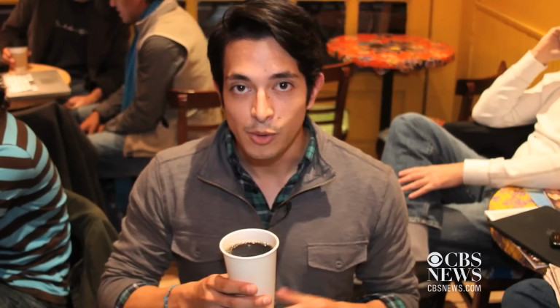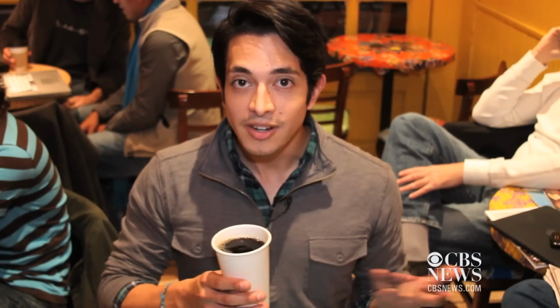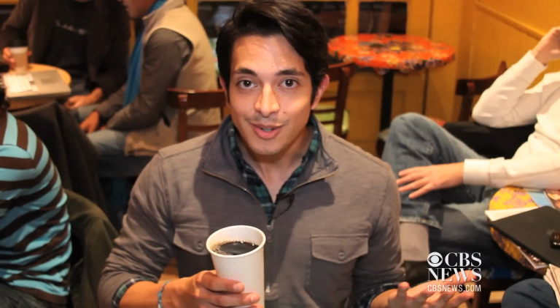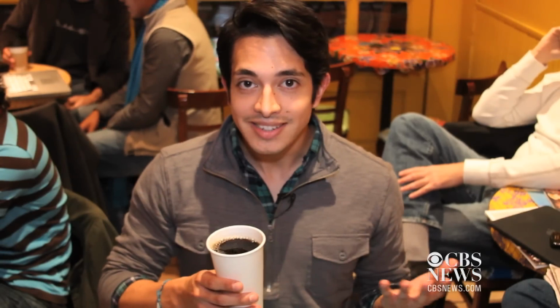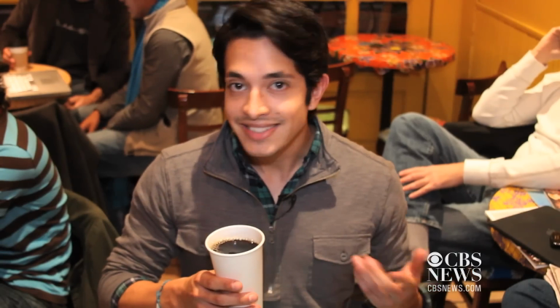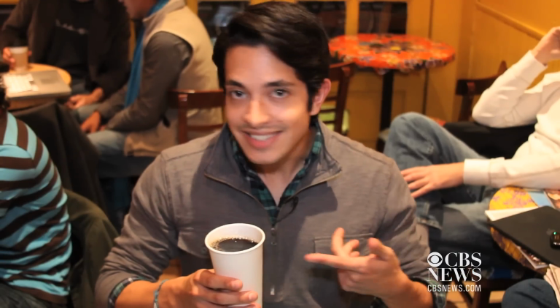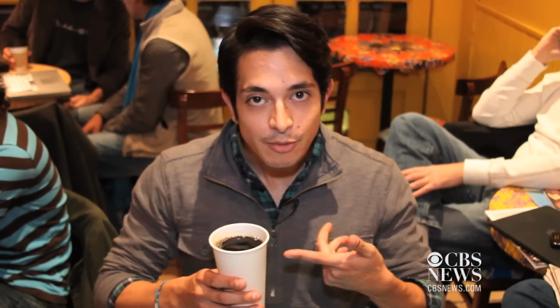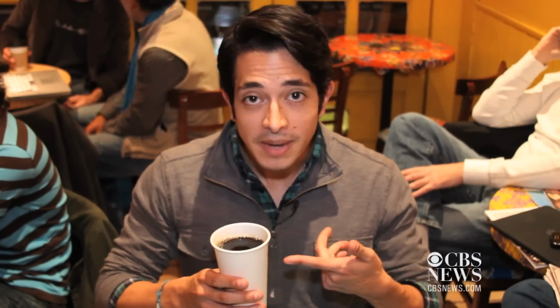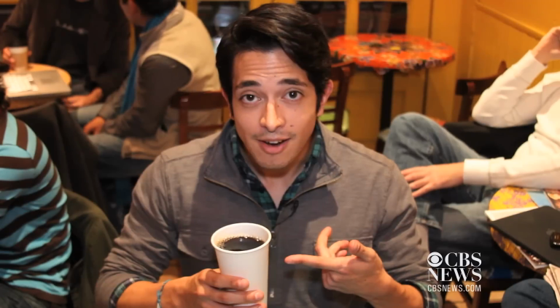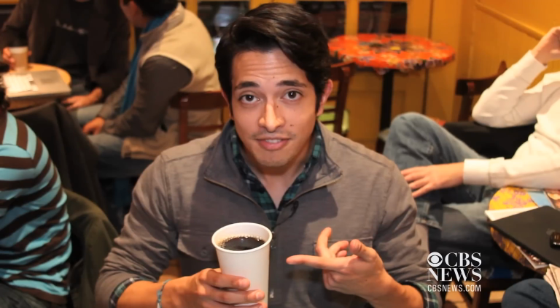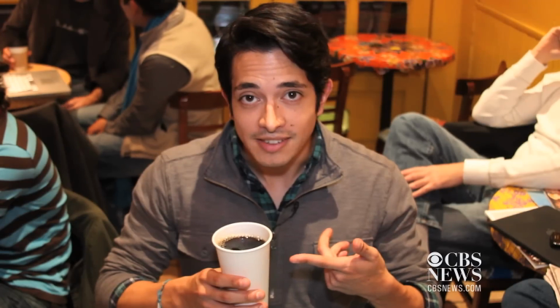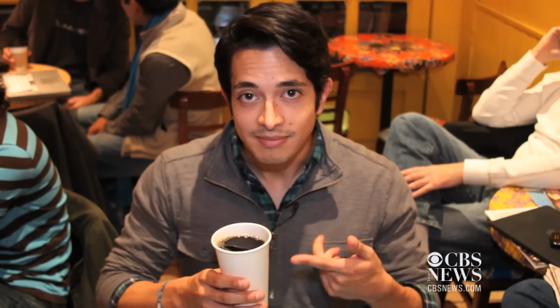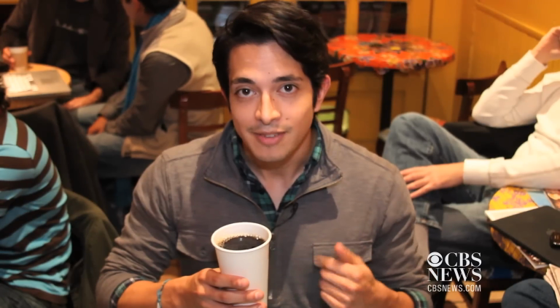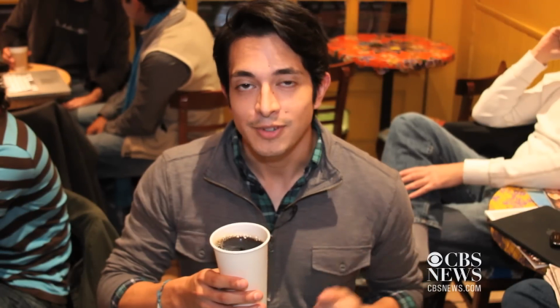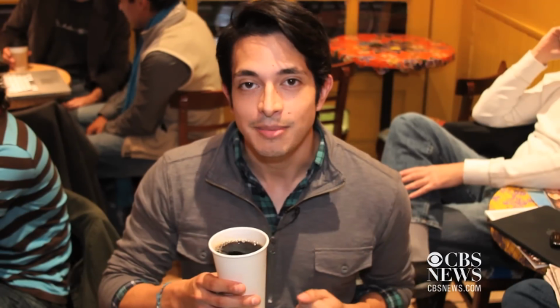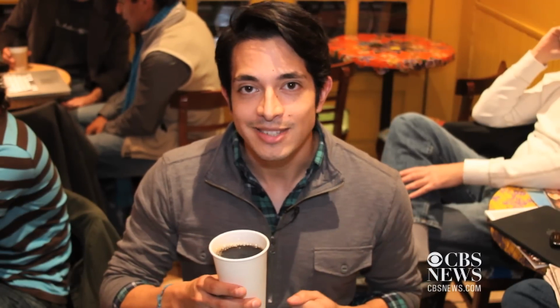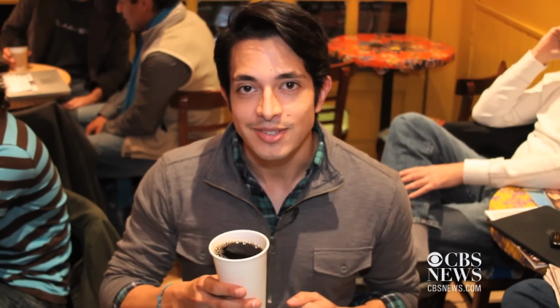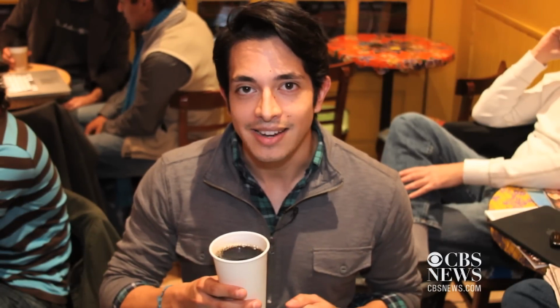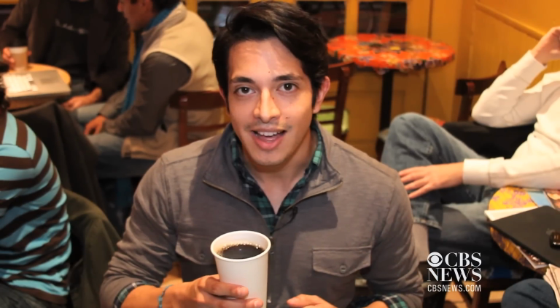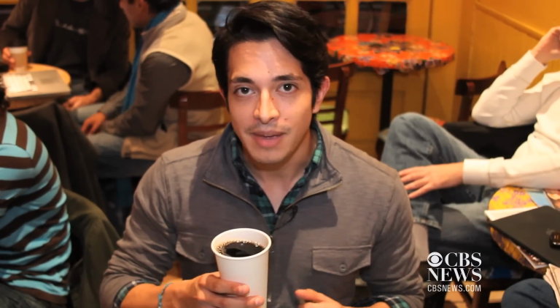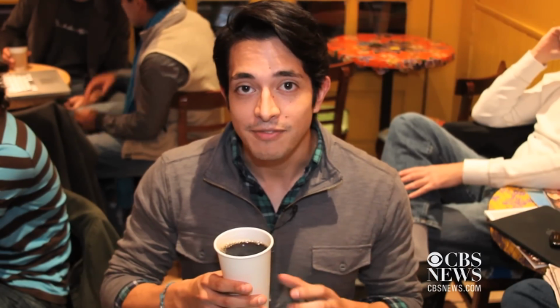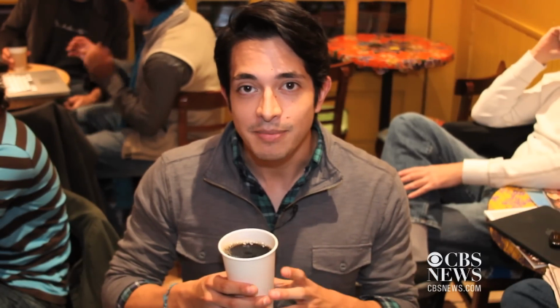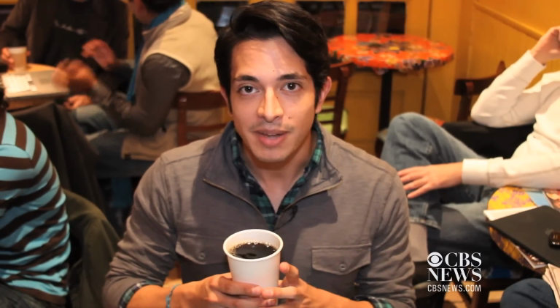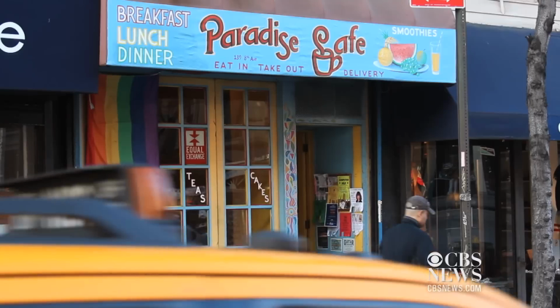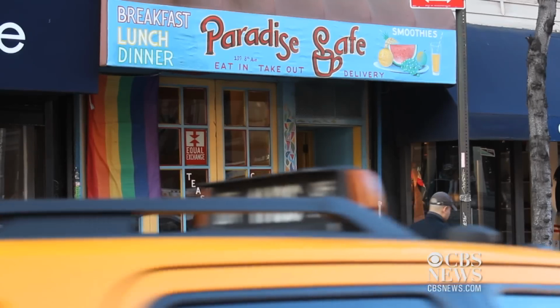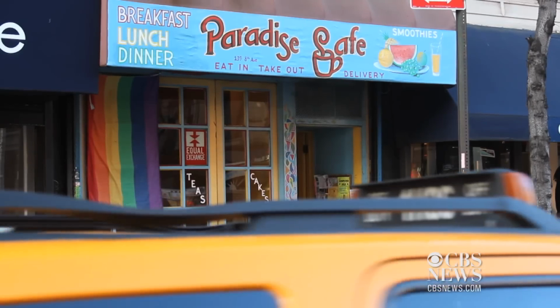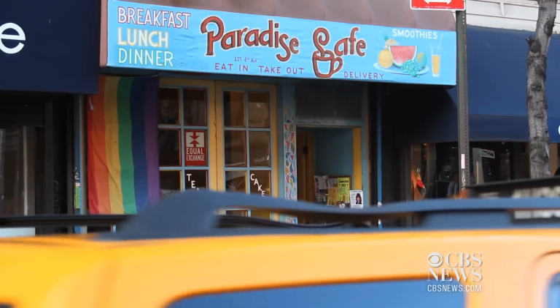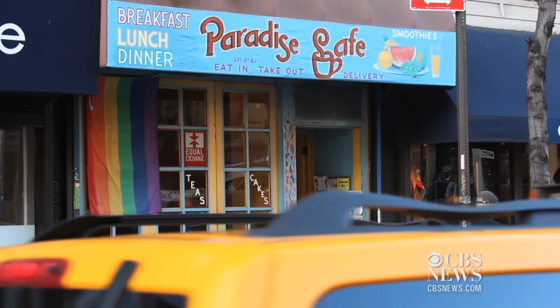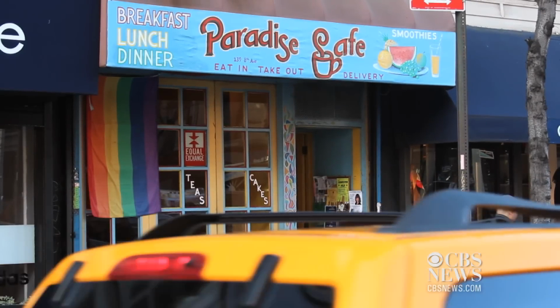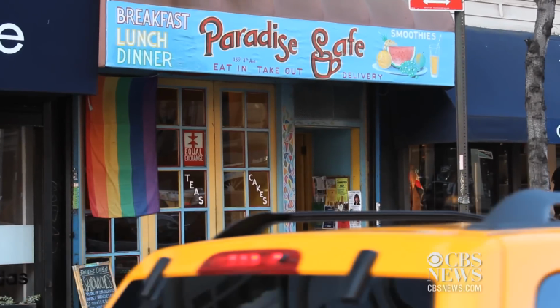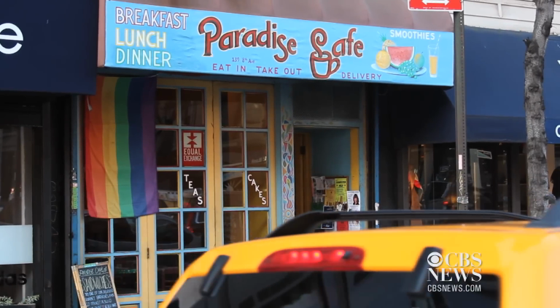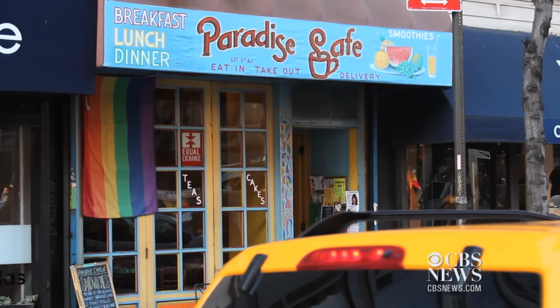Or you could just stick with black coffee. For CBS News.com, I'm Felipe Maia at New York City's Paradise Cafe.